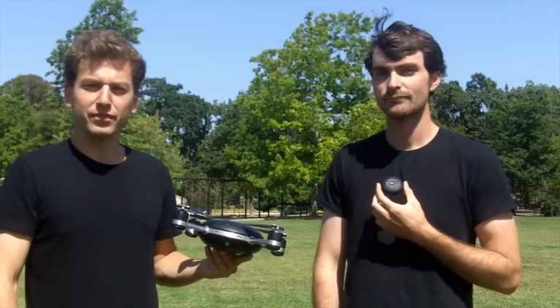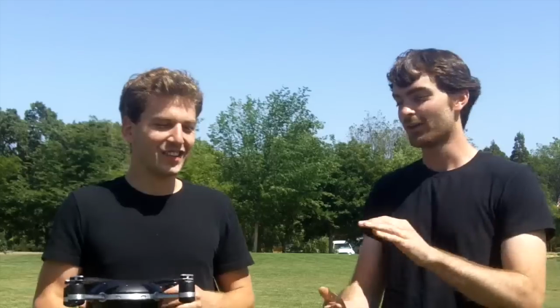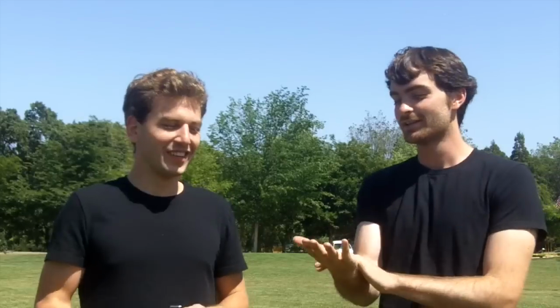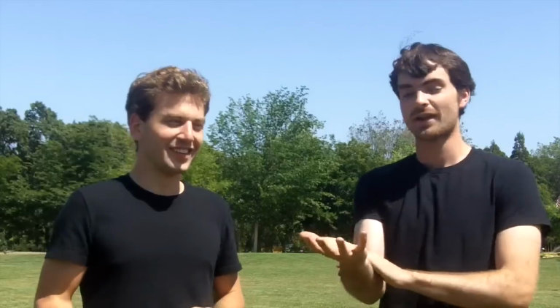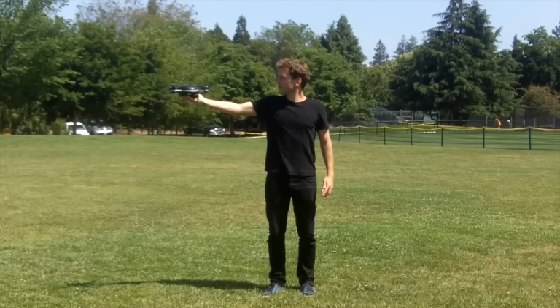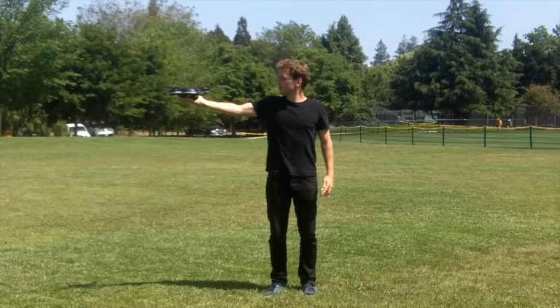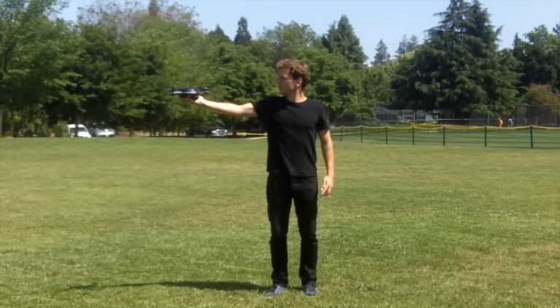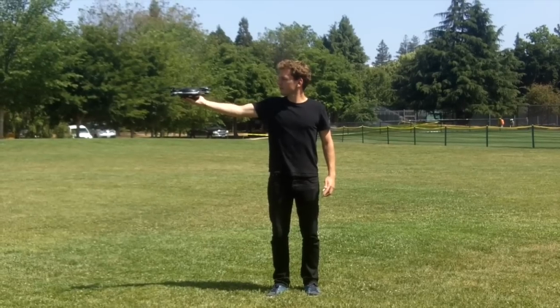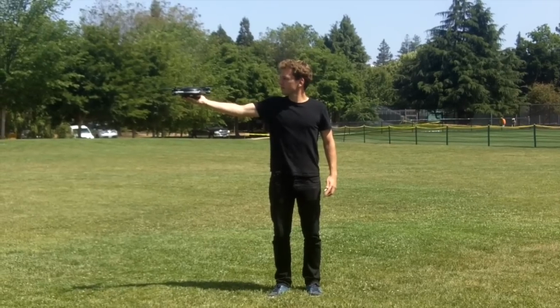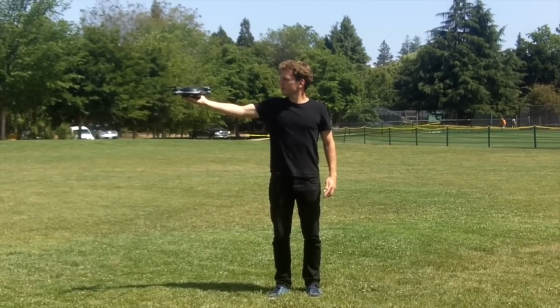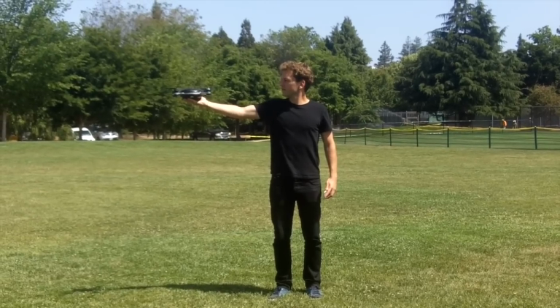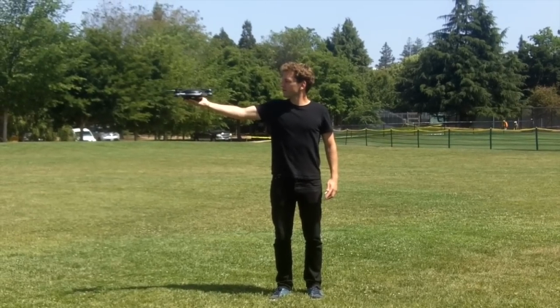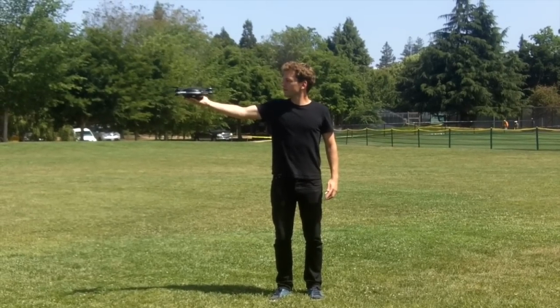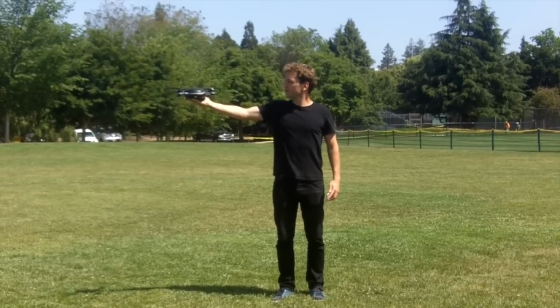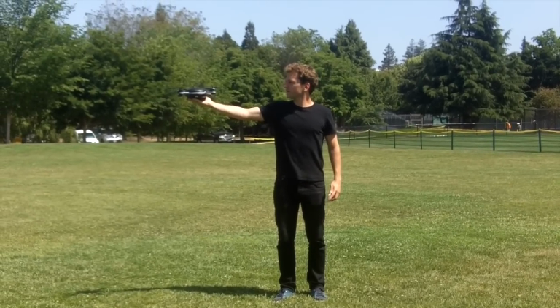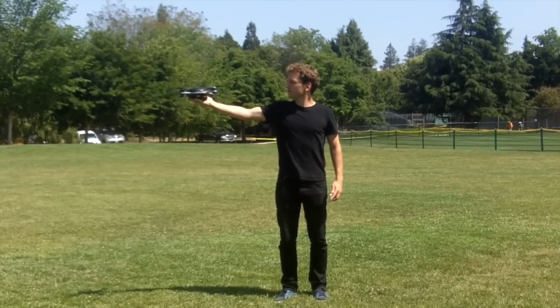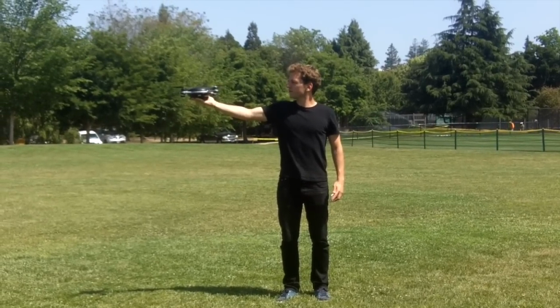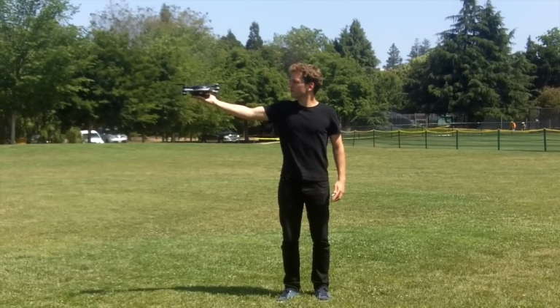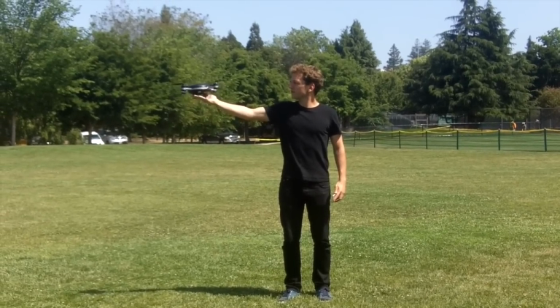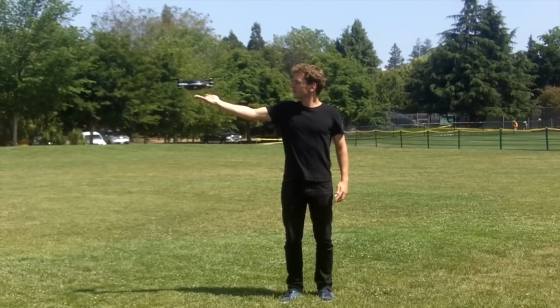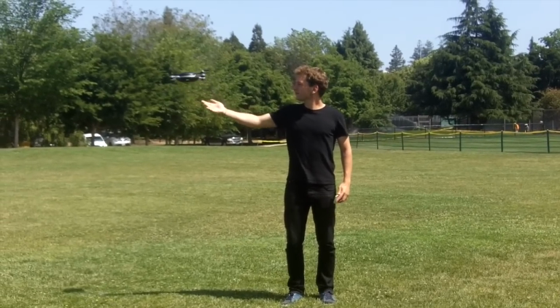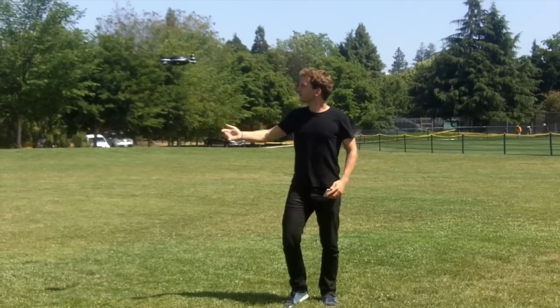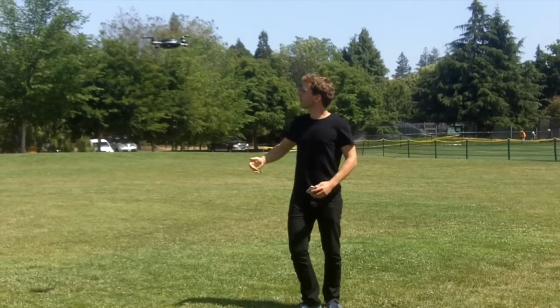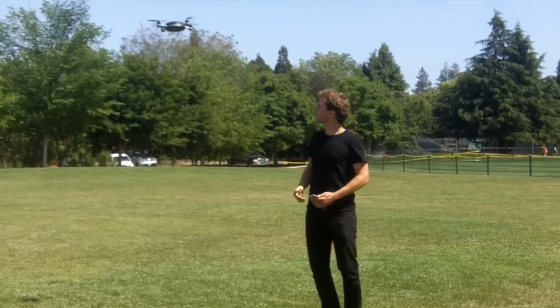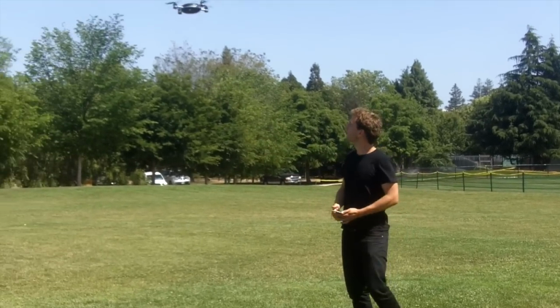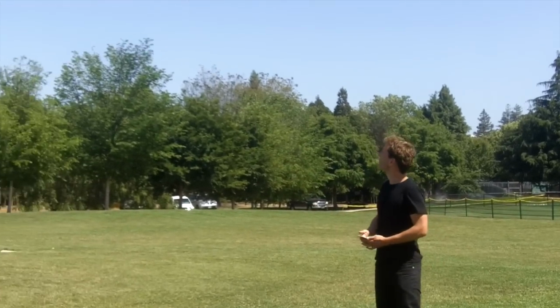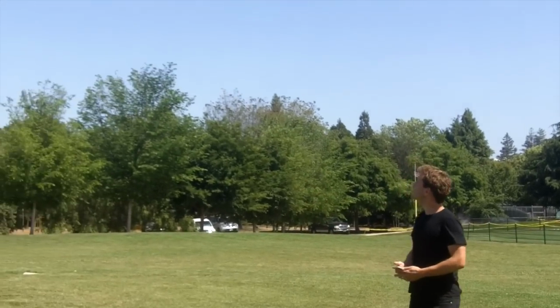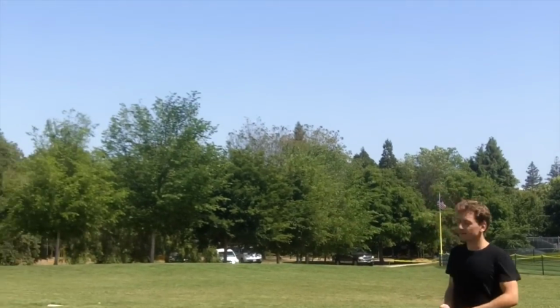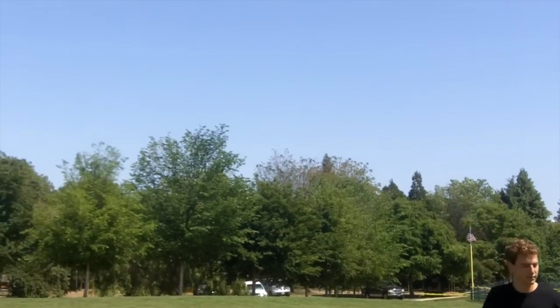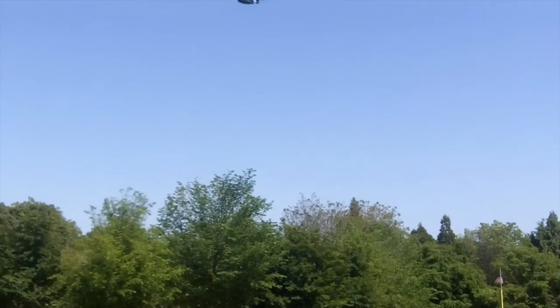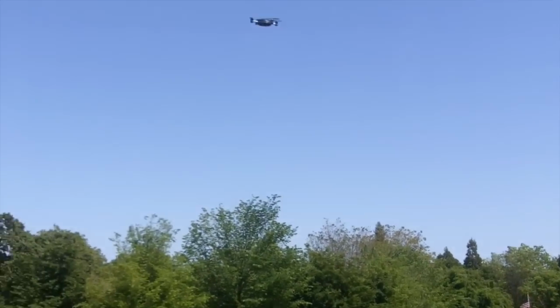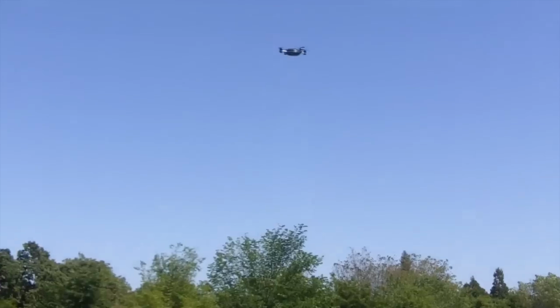So we're gonna take it off from hand — it's a really cool feature. All you have to do is stick out your hand, push one button, and it'll just take off from your hand.